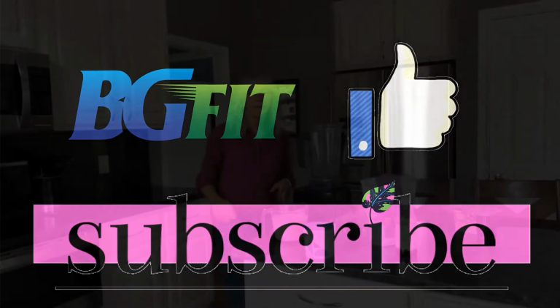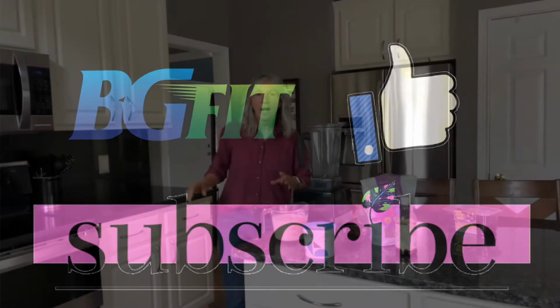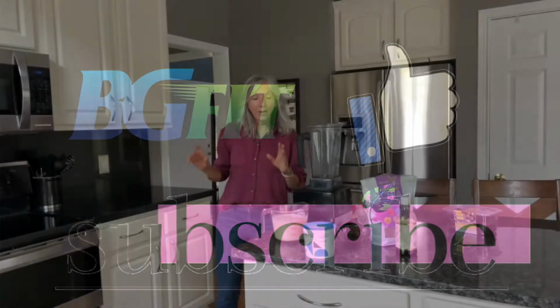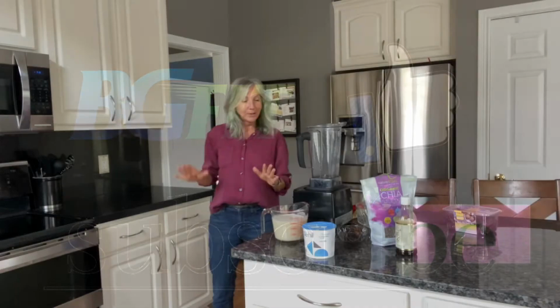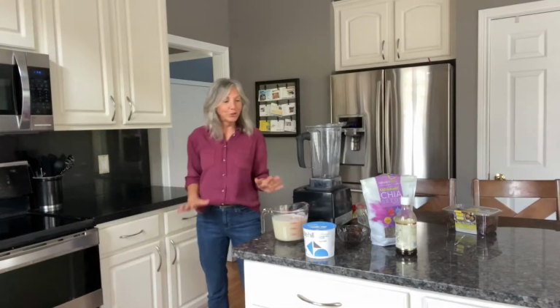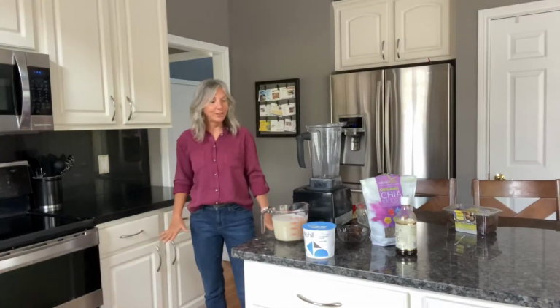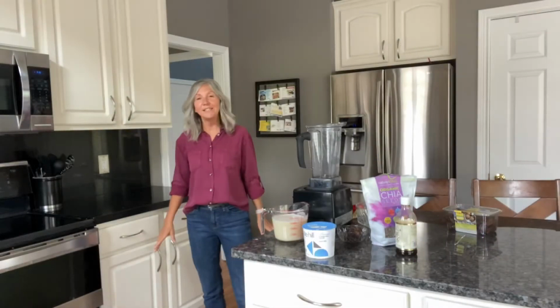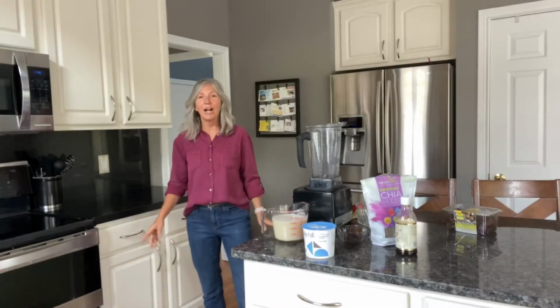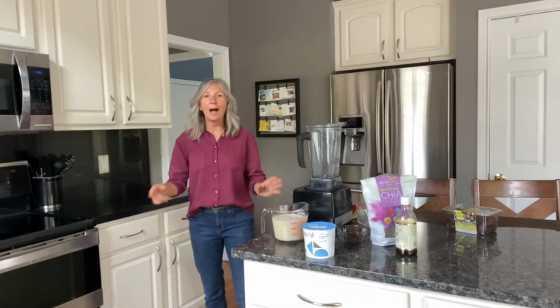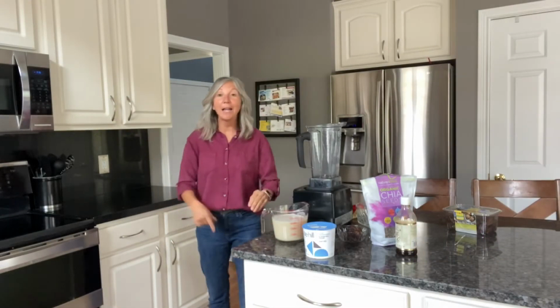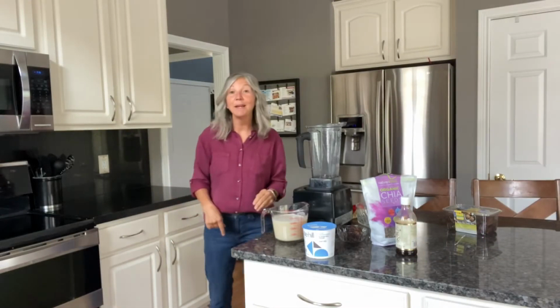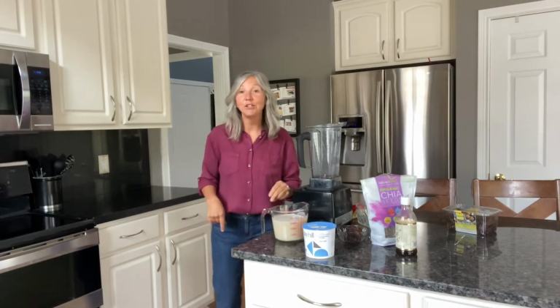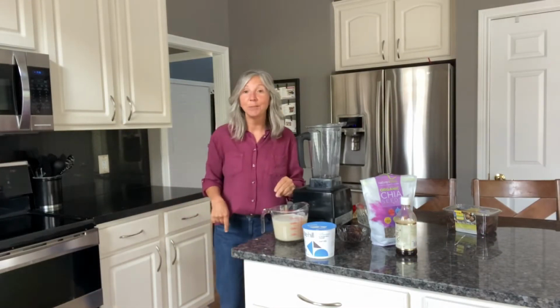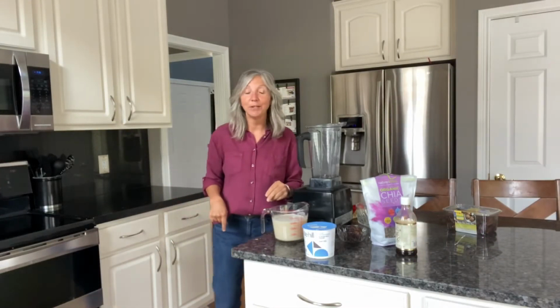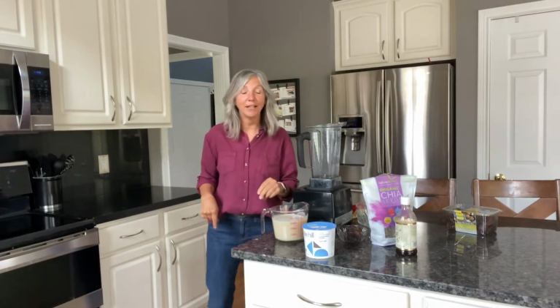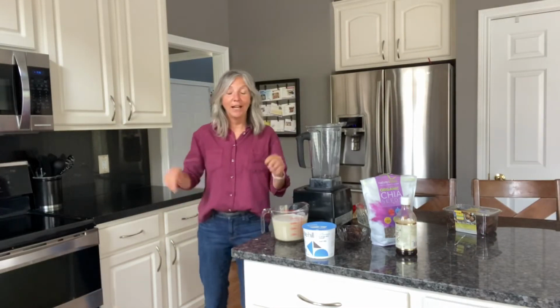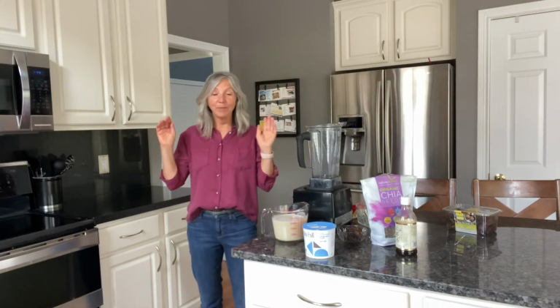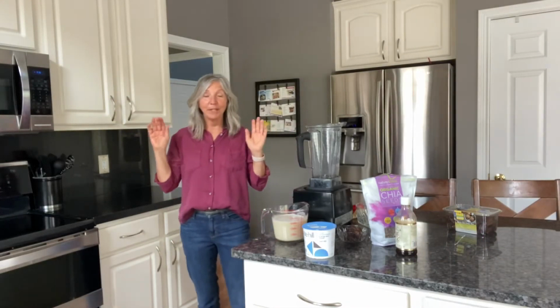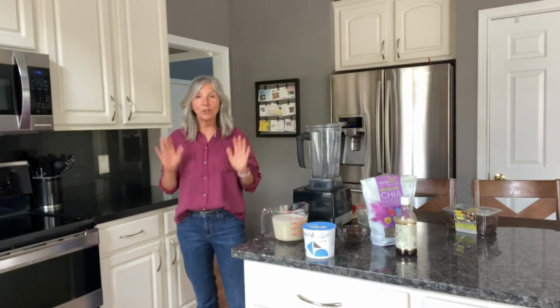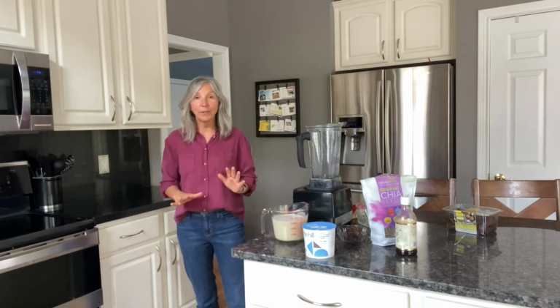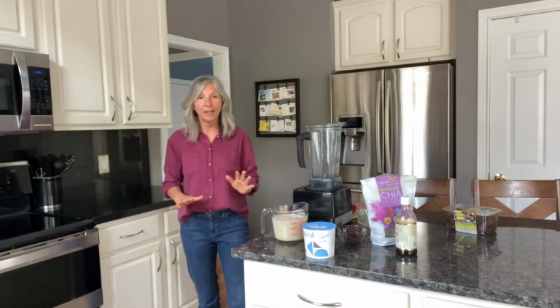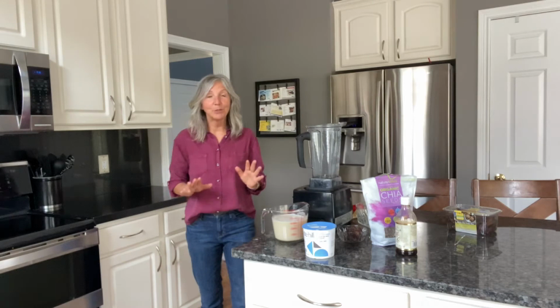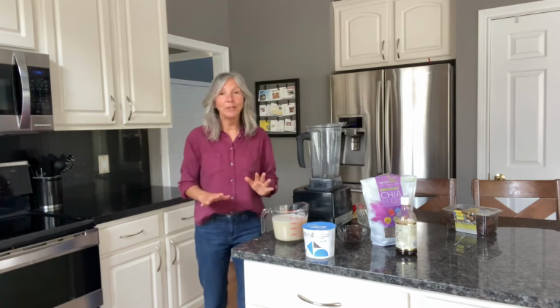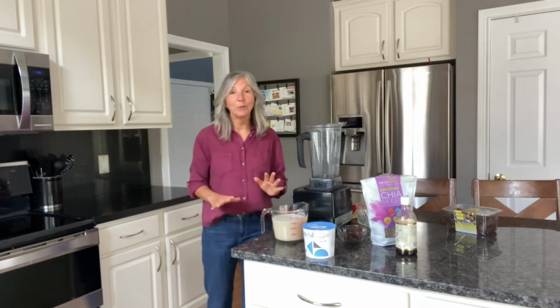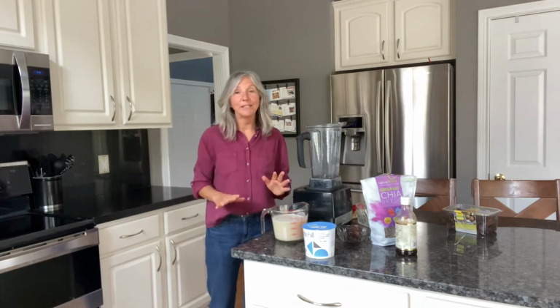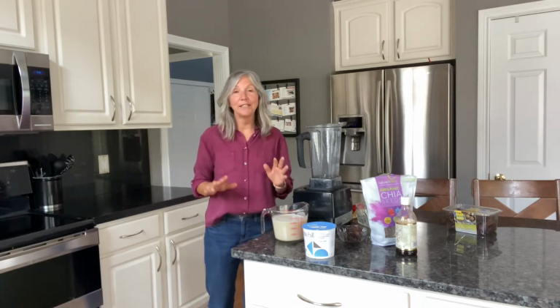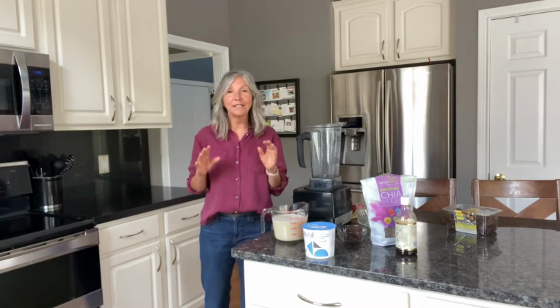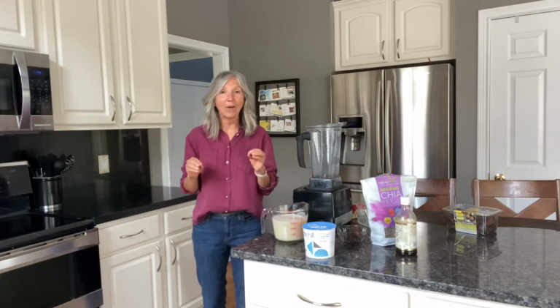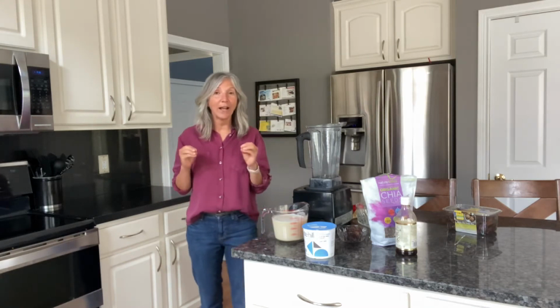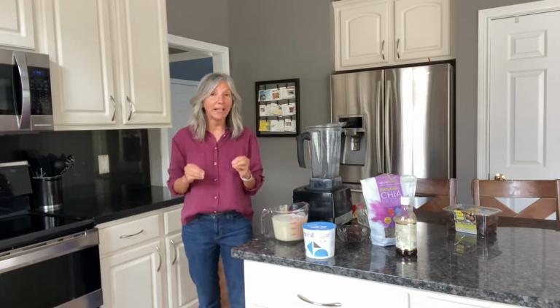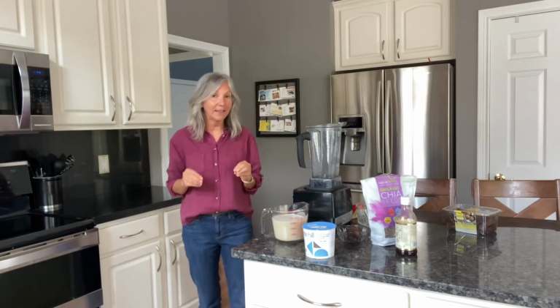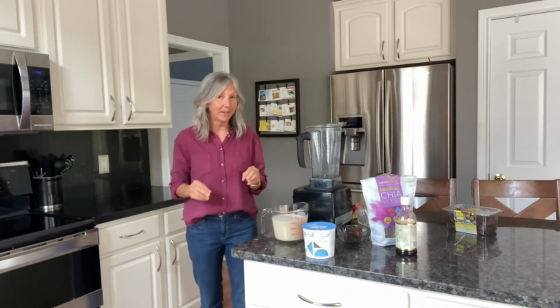I want to show you today how I make chia pudding. I've made it so many times, so many different ways, and this is how I like it the best.